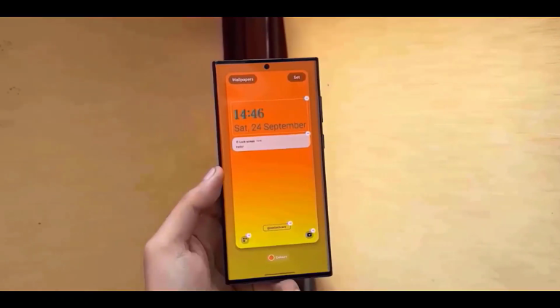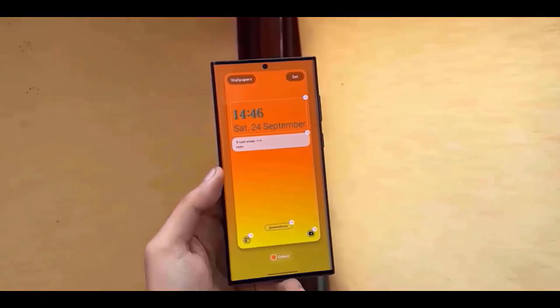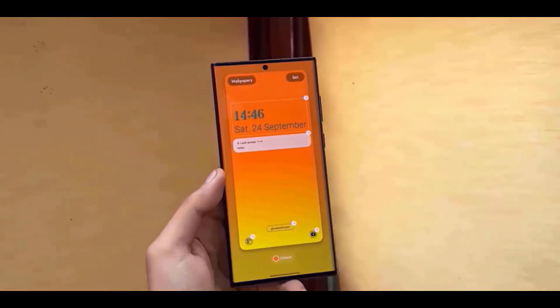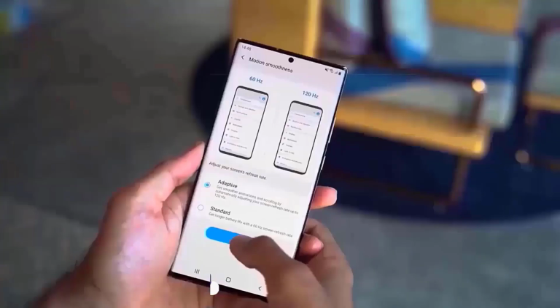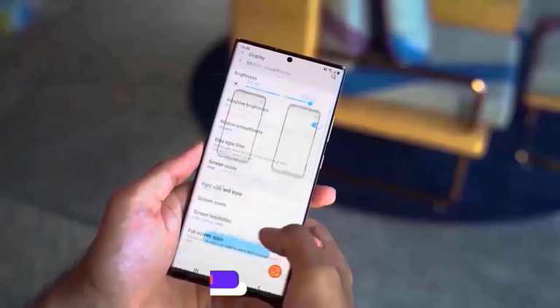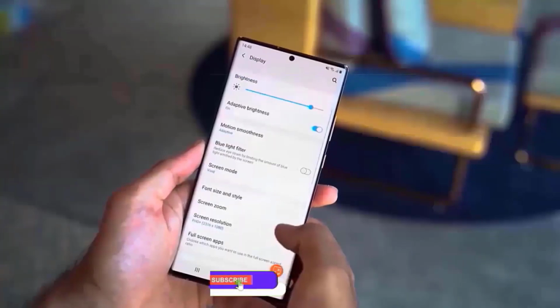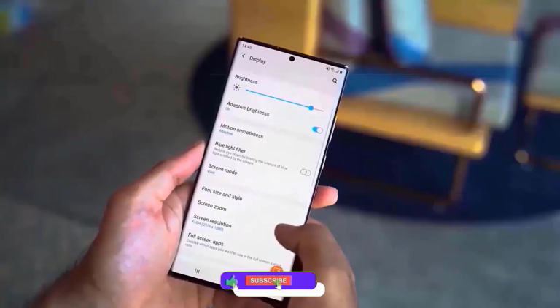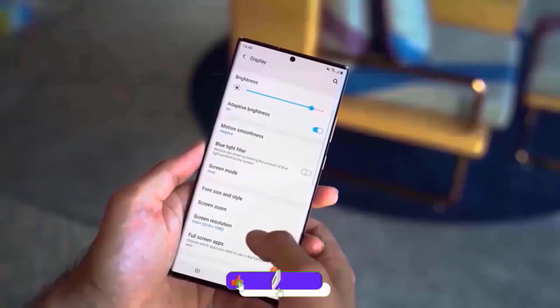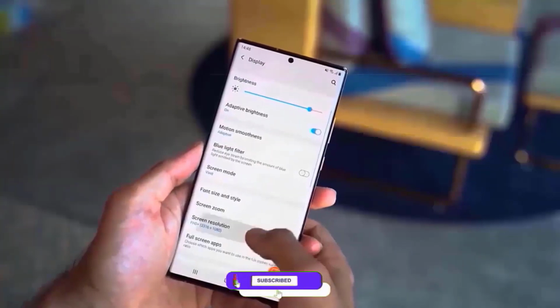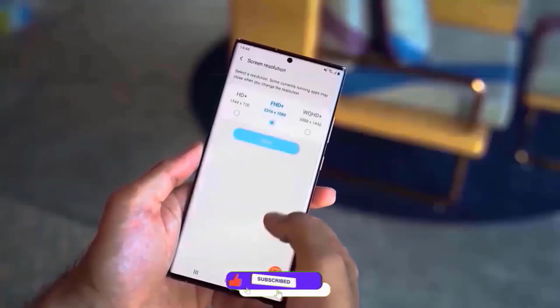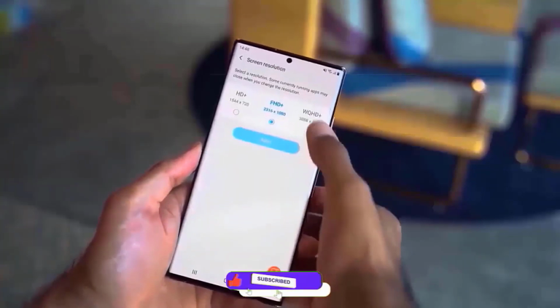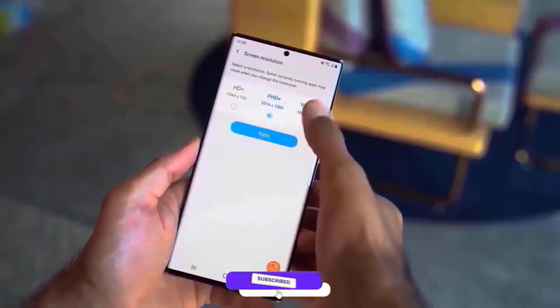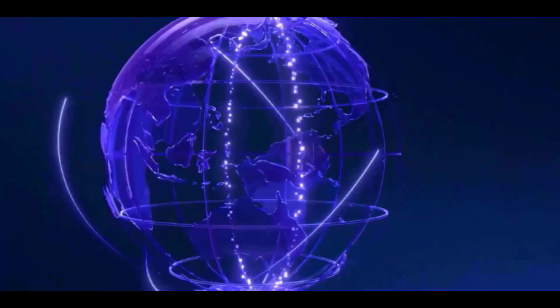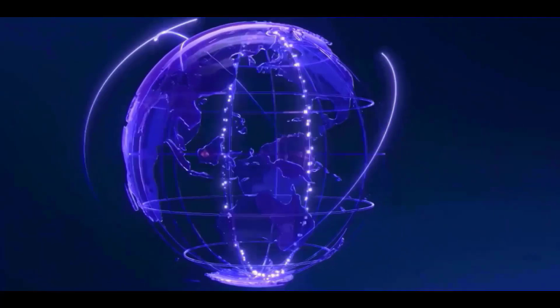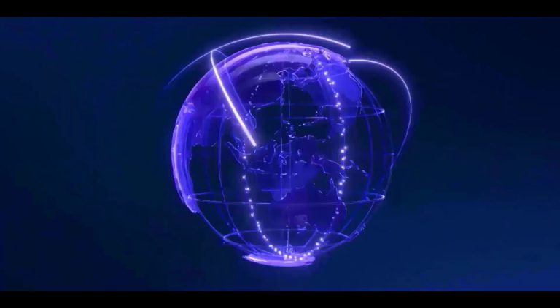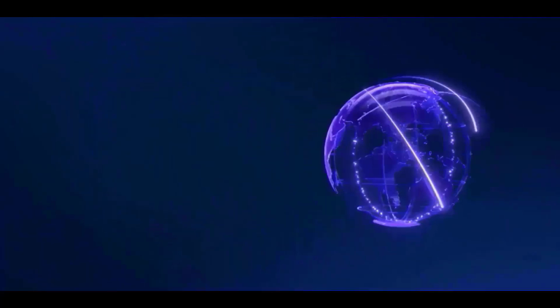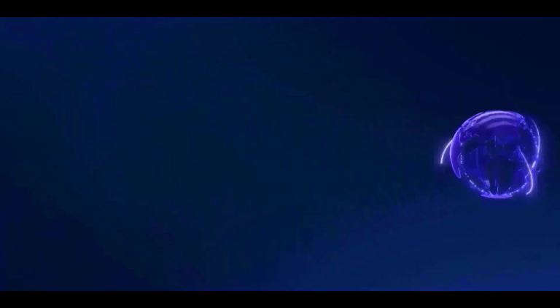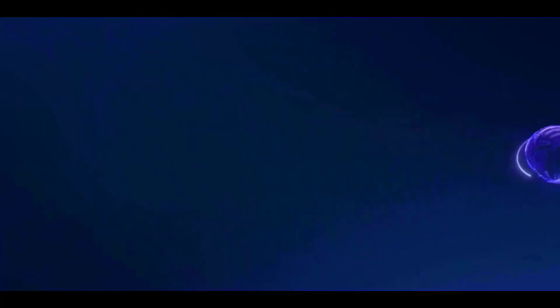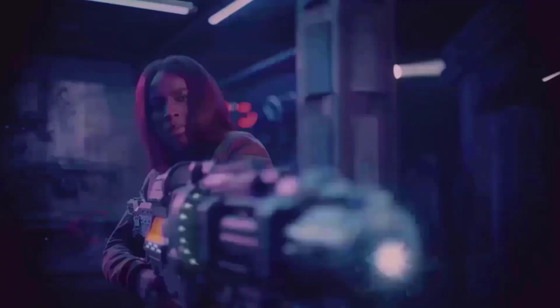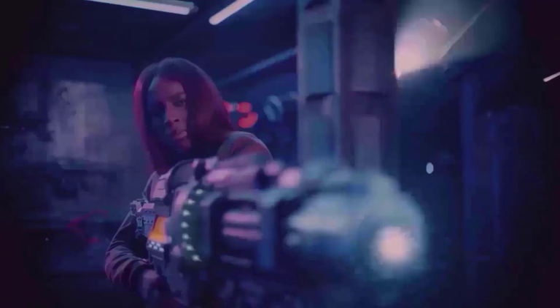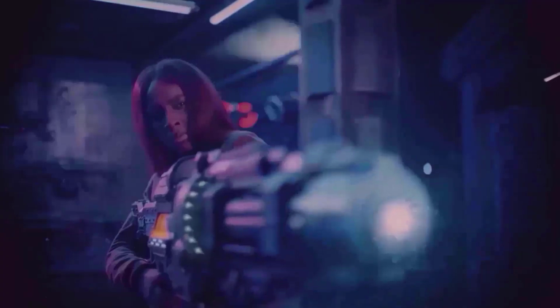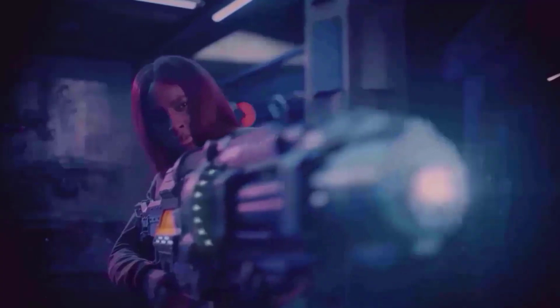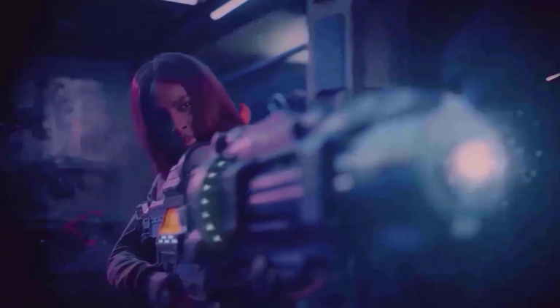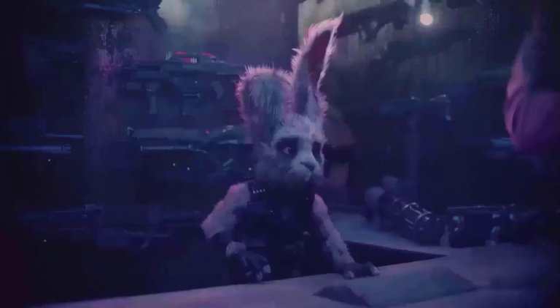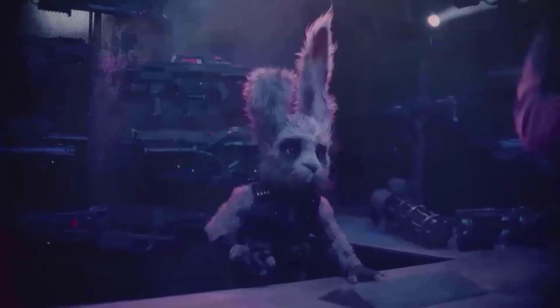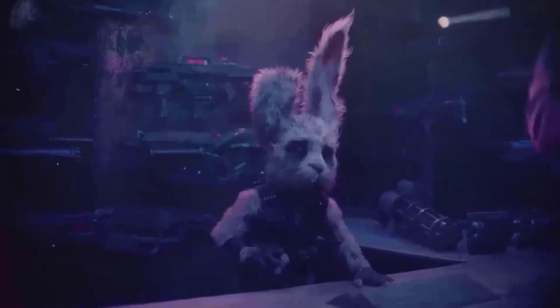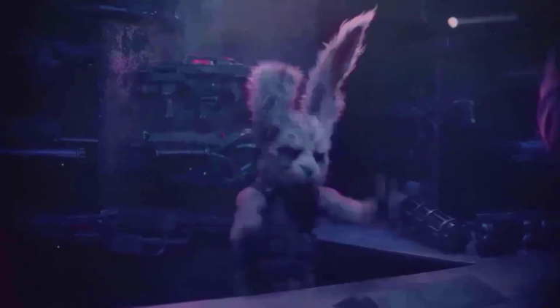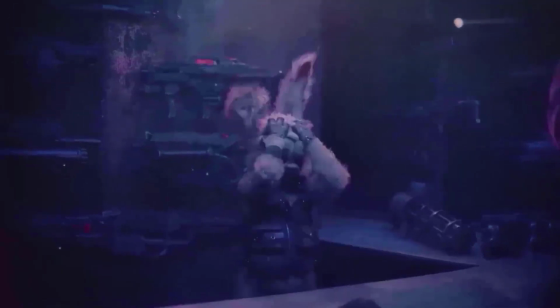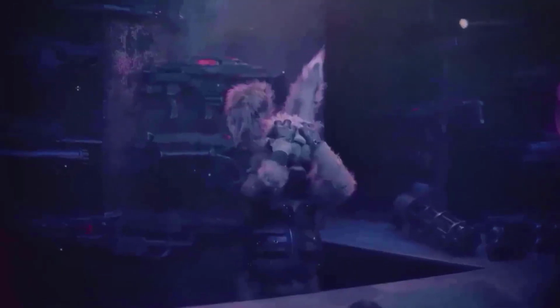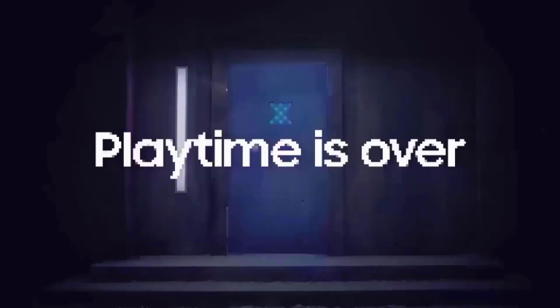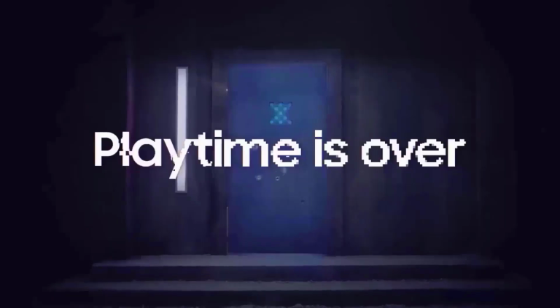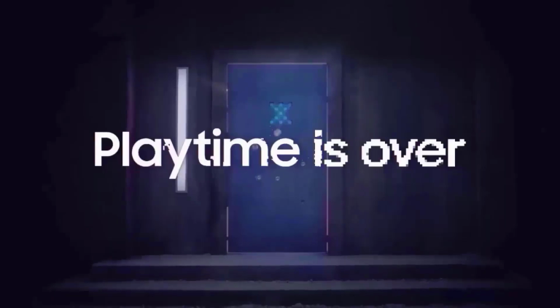Aside from these features, One UI 7.0 is said to be the smoothest version Samsung has ever produced, owing to a totally overhauled animation system.